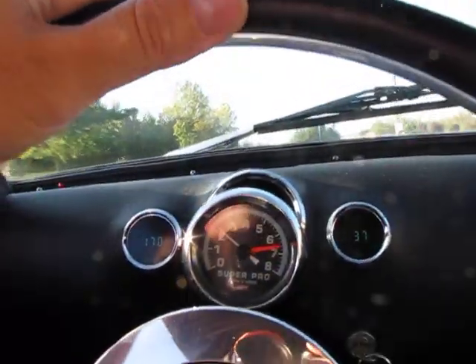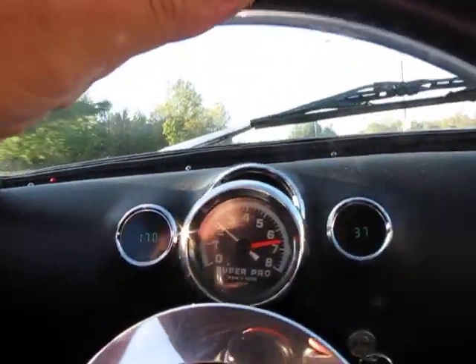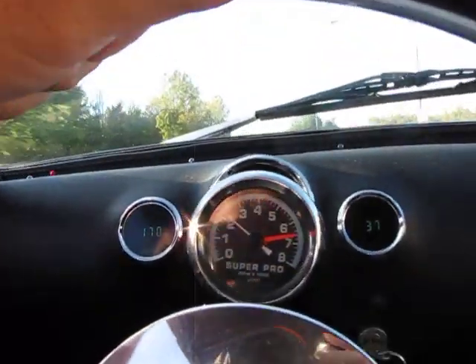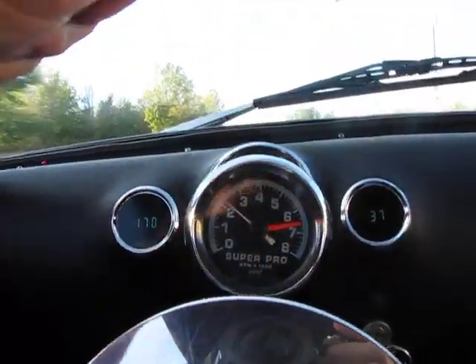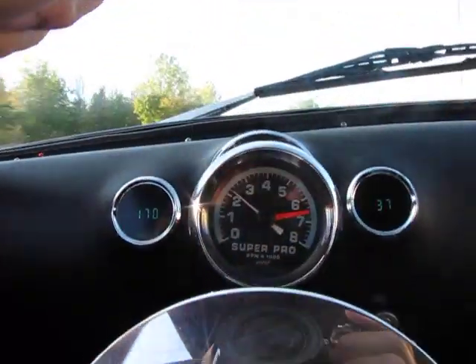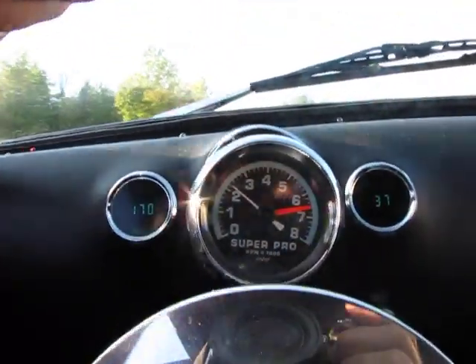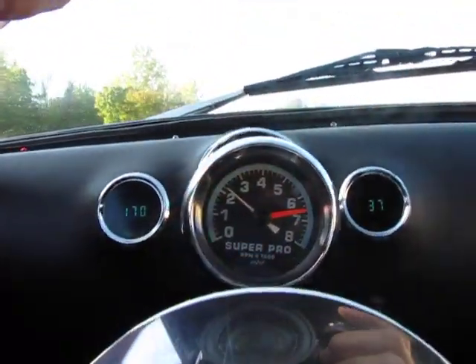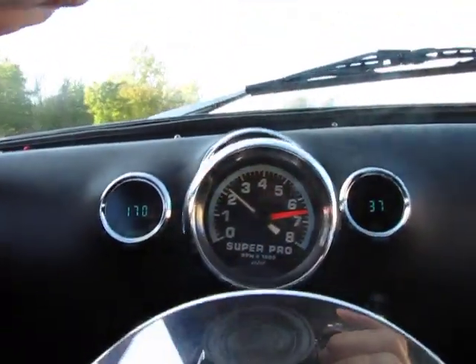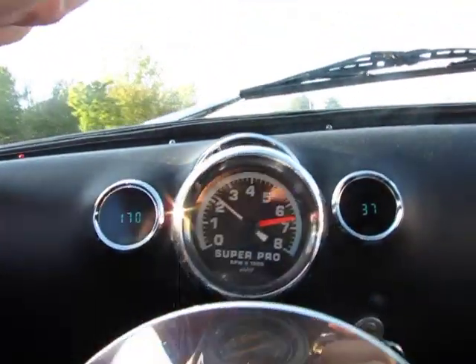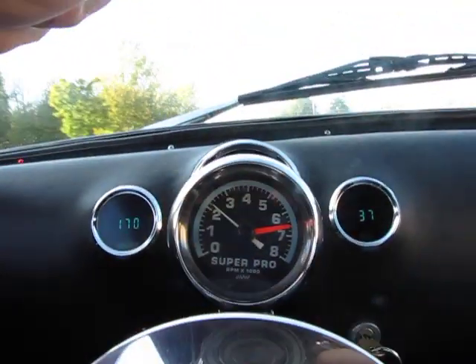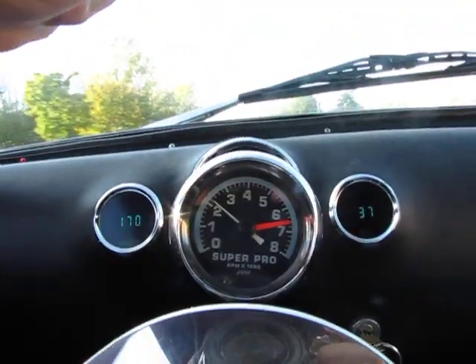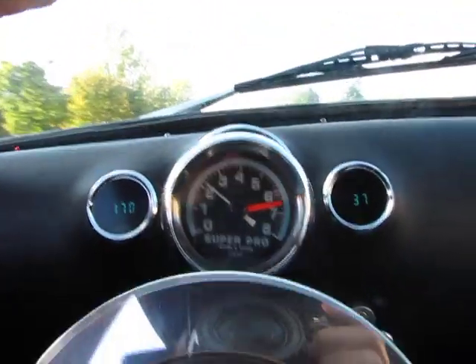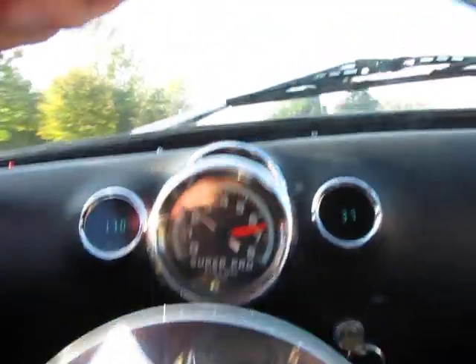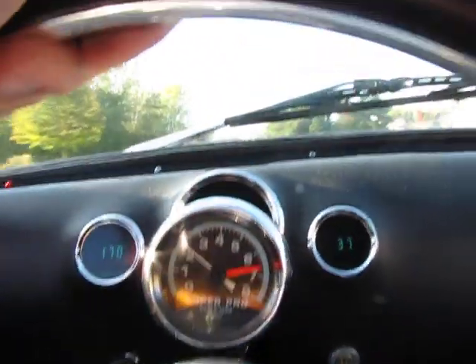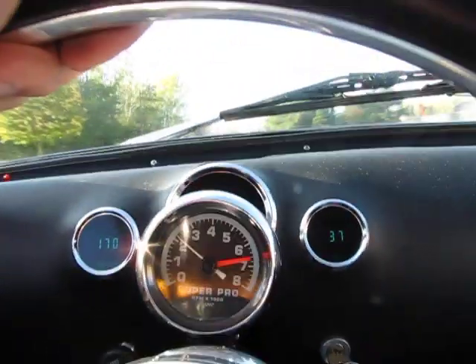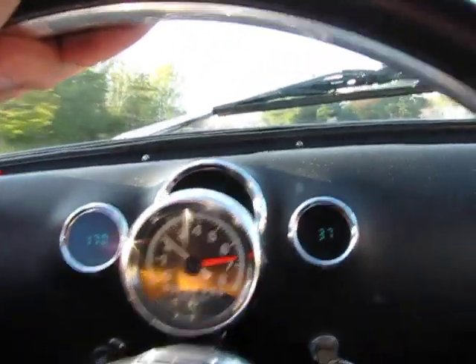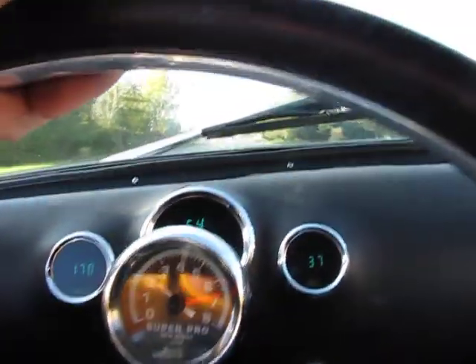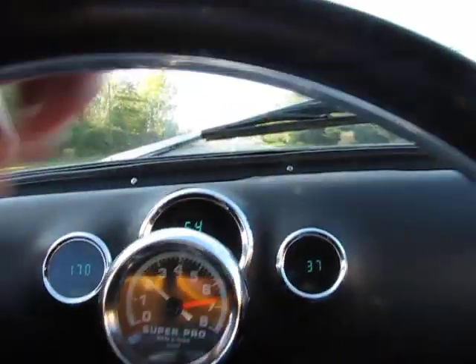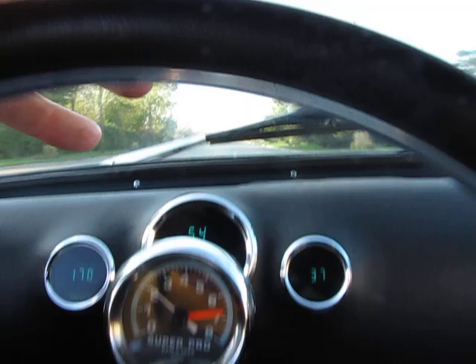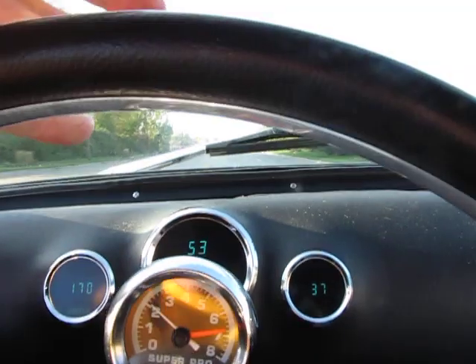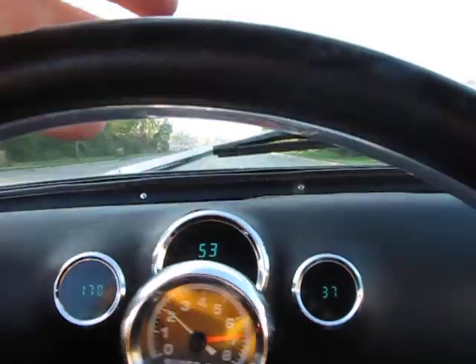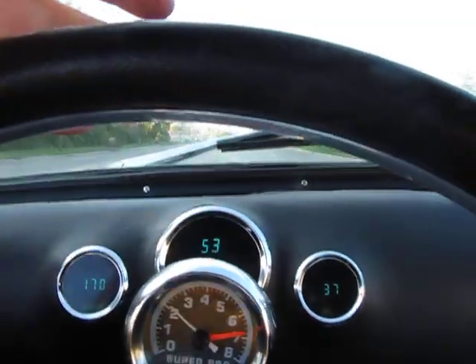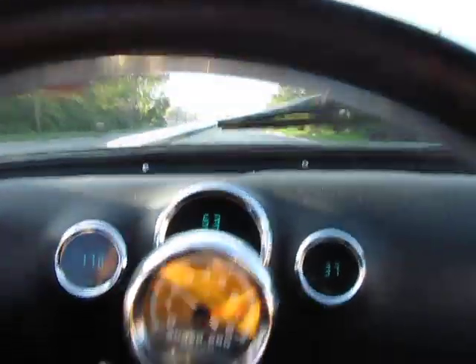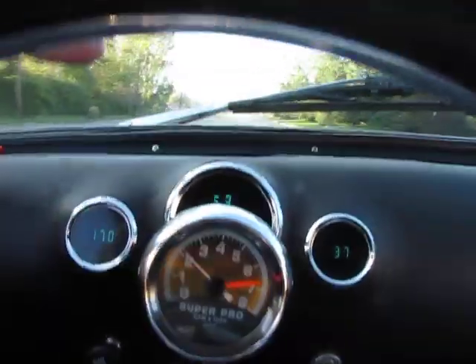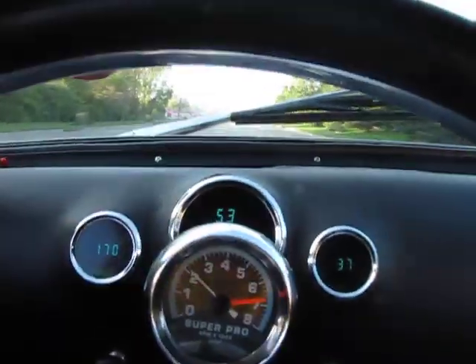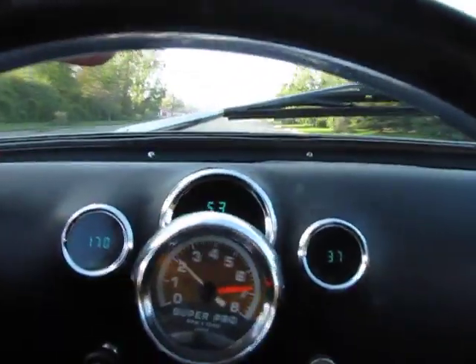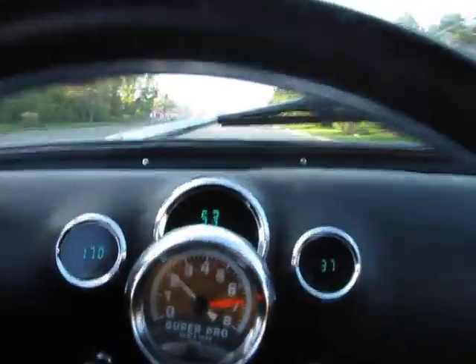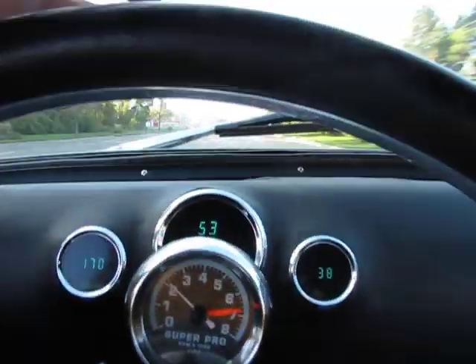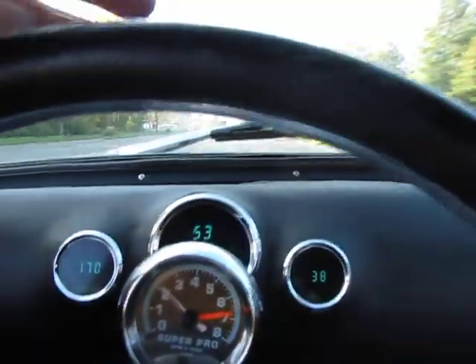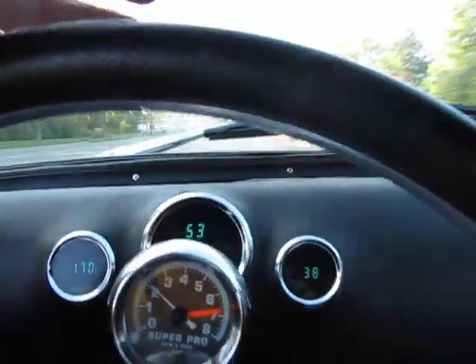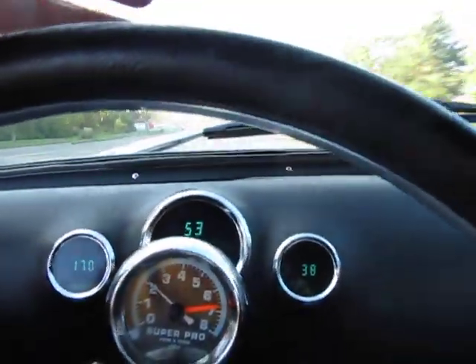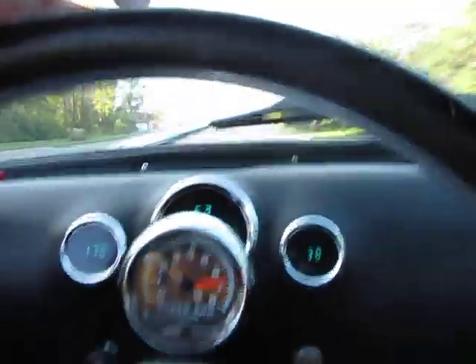Tachometer's rolling at about 2,200 RPM right now, doing 53 to 55 miles an hour.